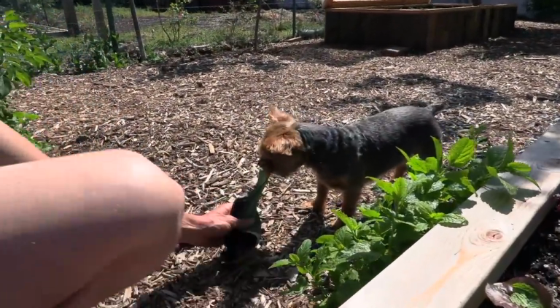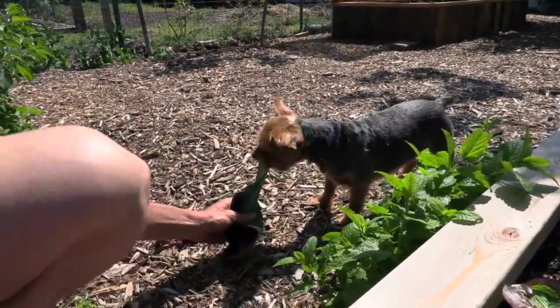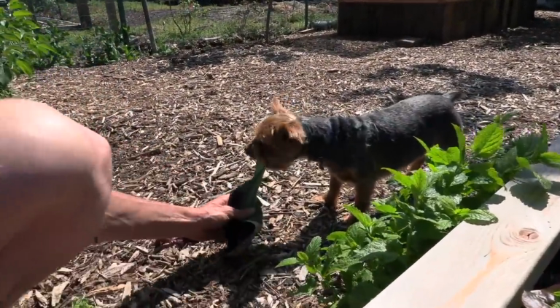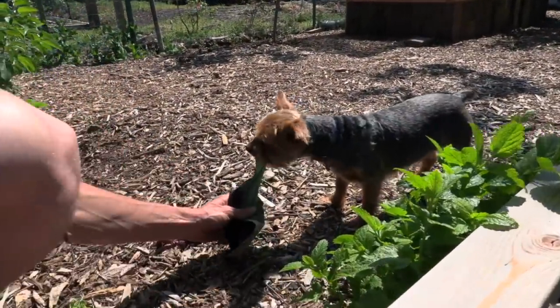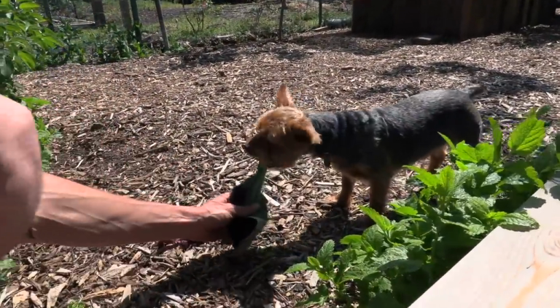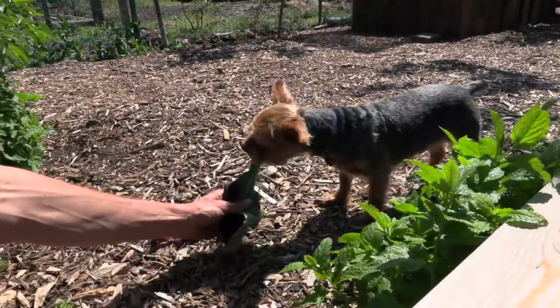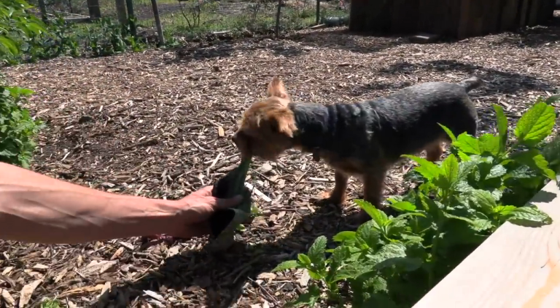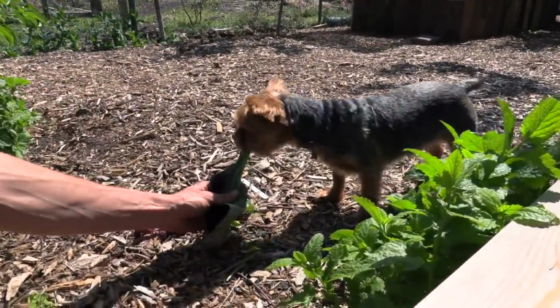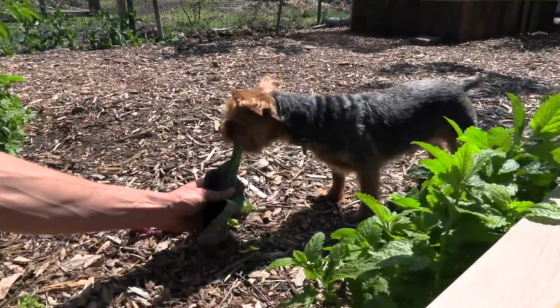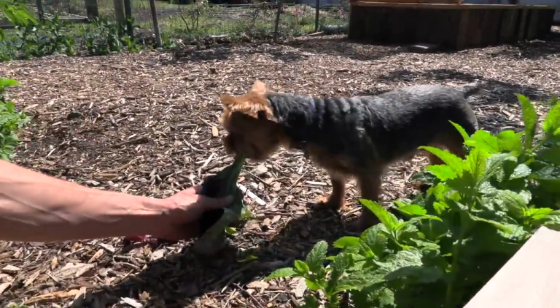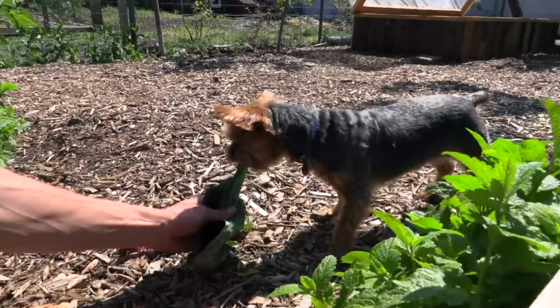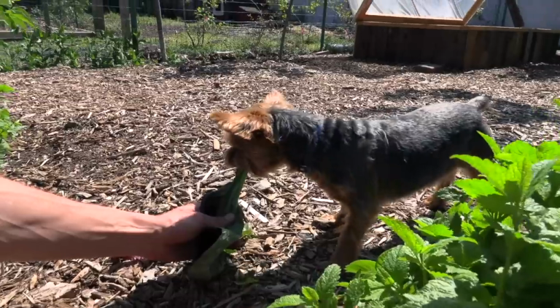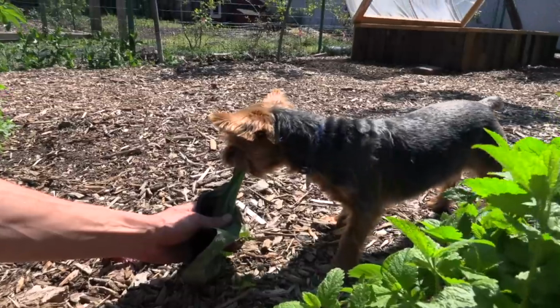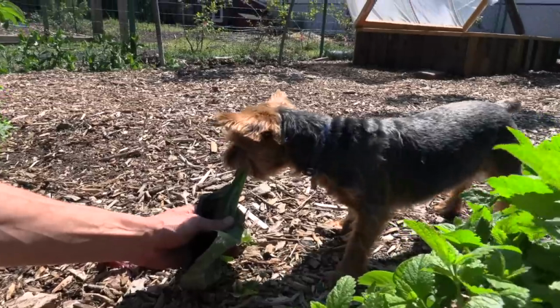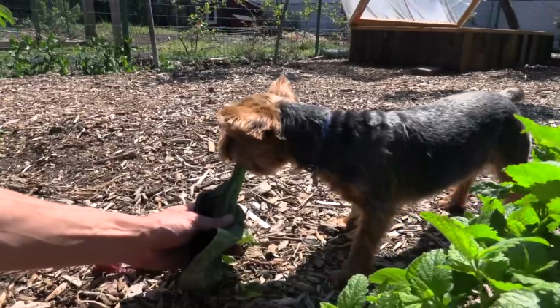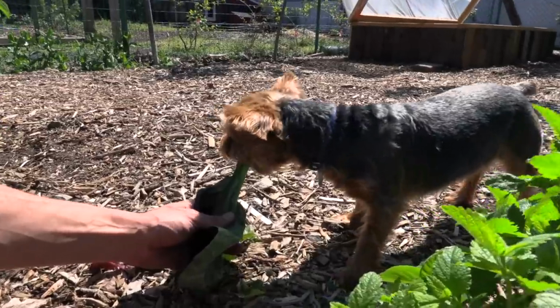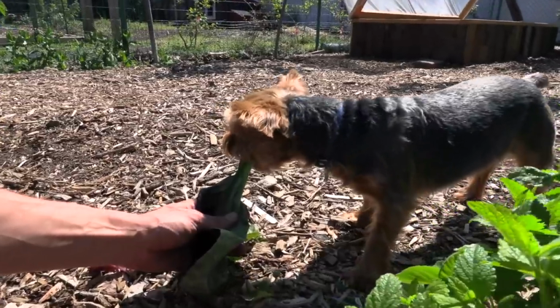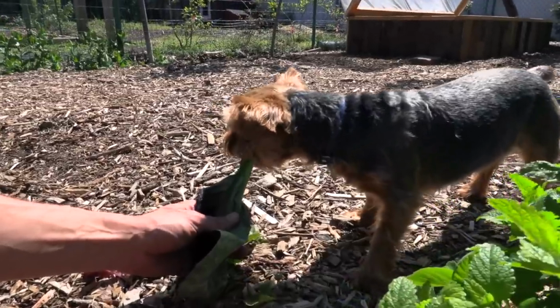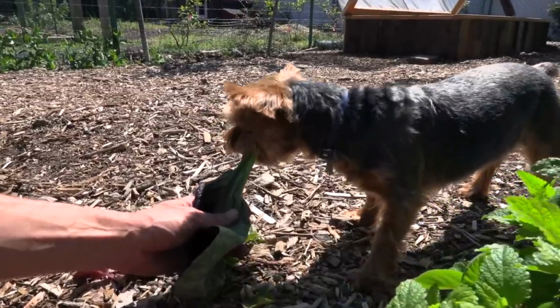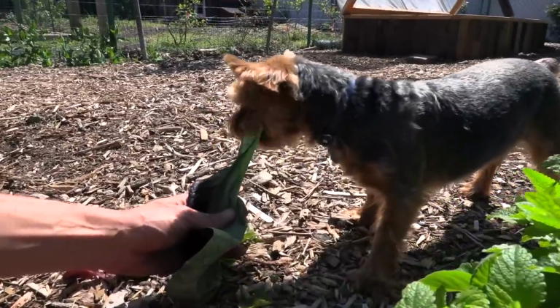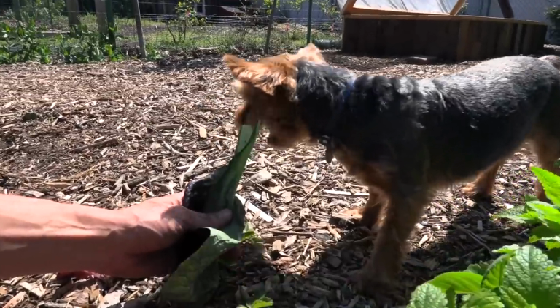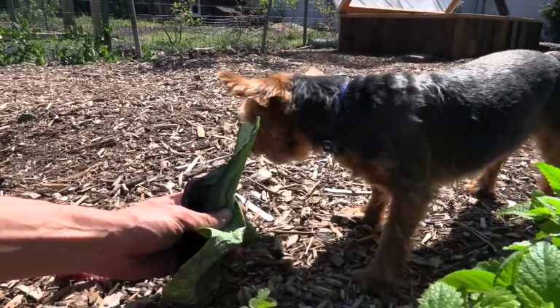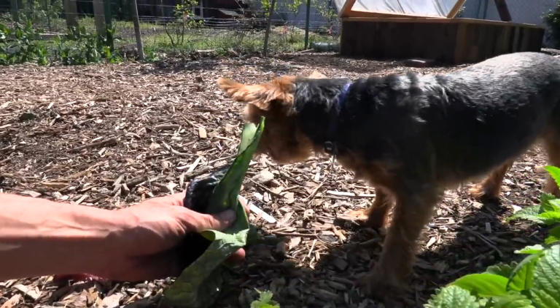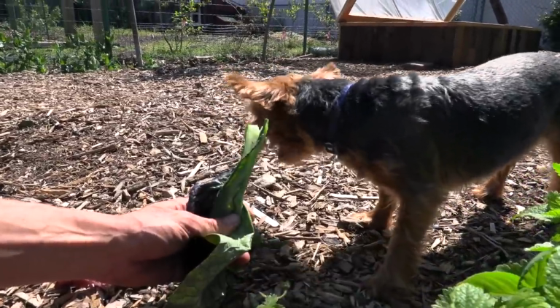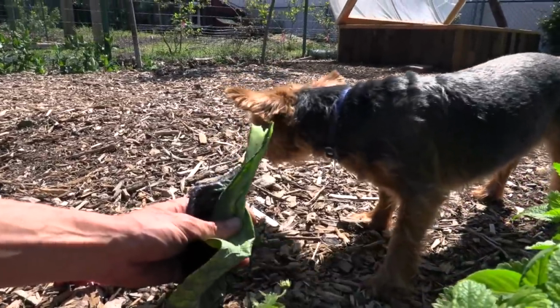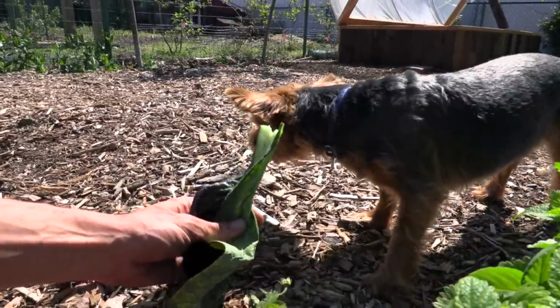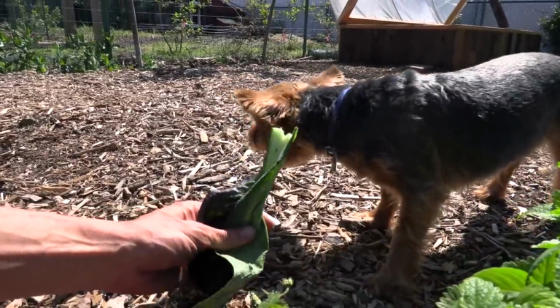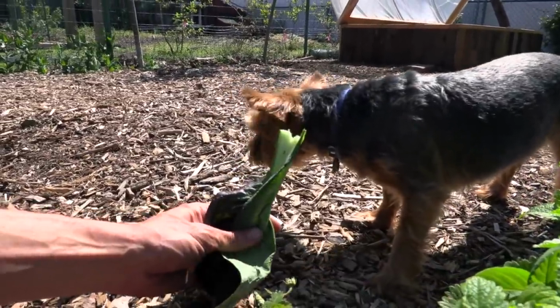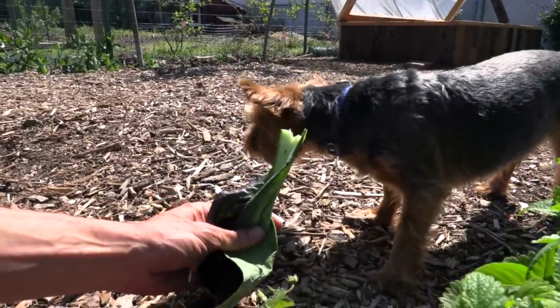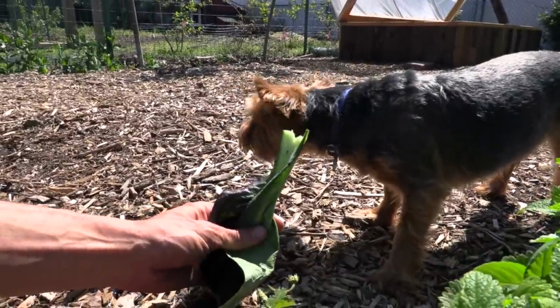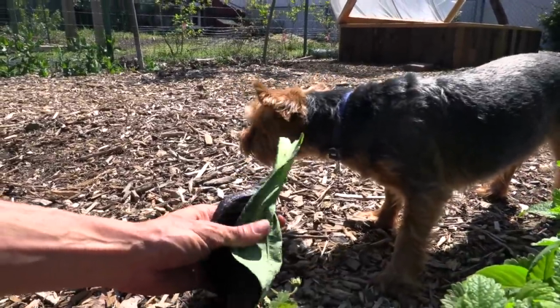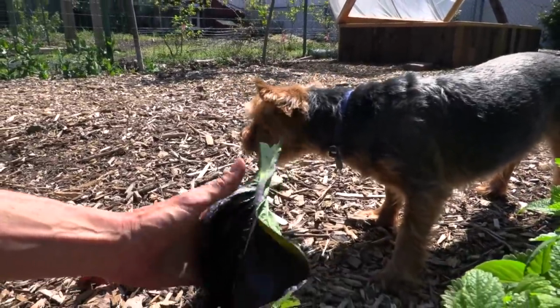He loves the brassicas — he loves chewing on the stems and stuff, so pak choi is one he really likes.